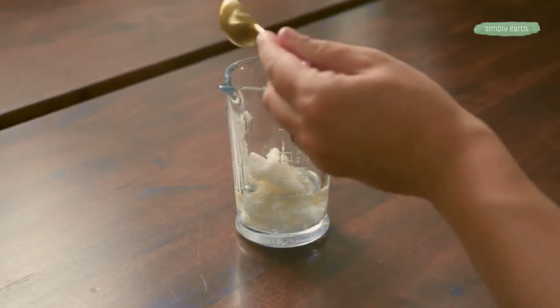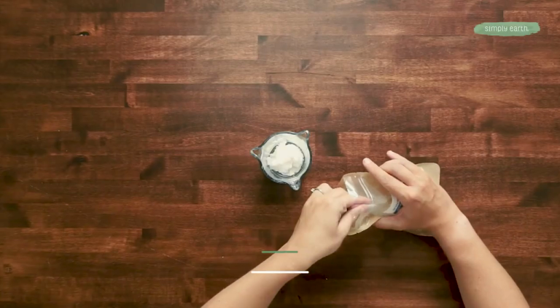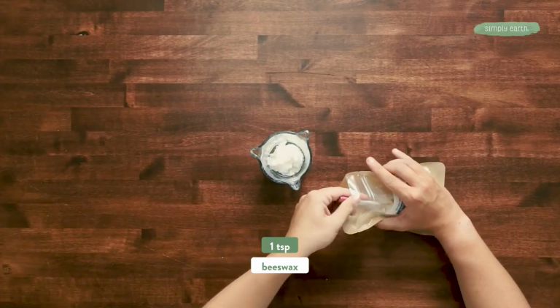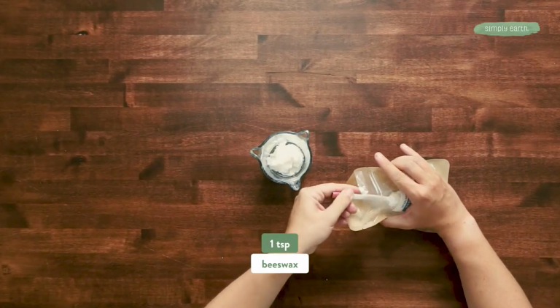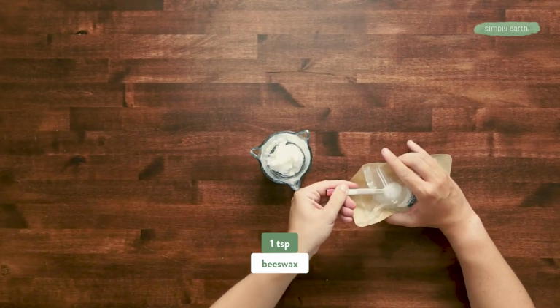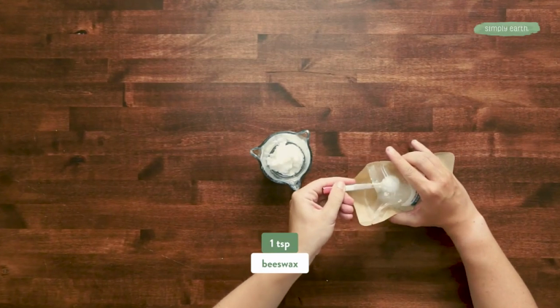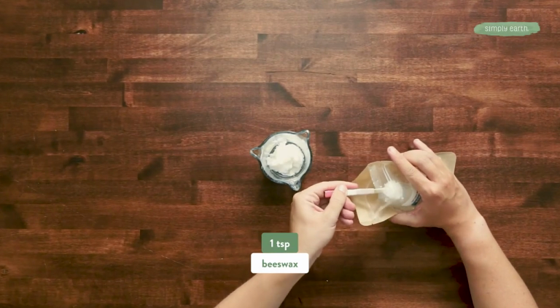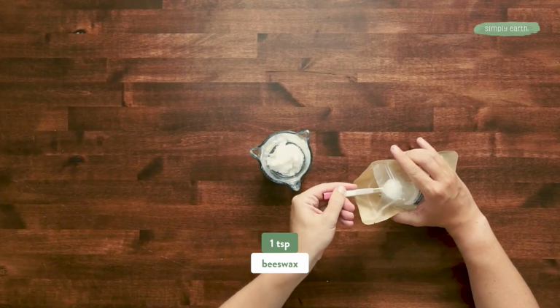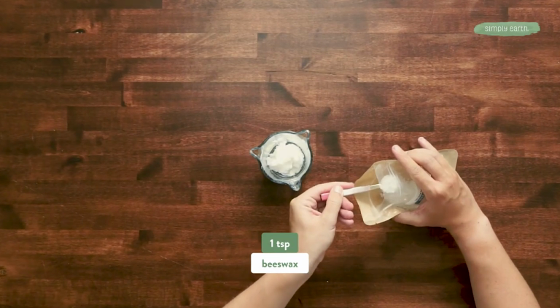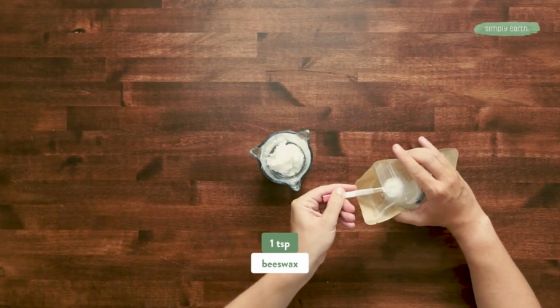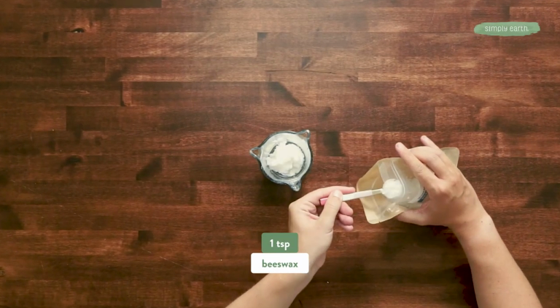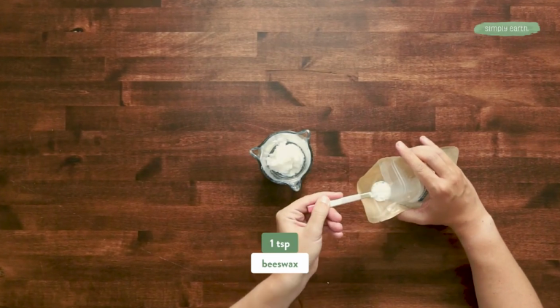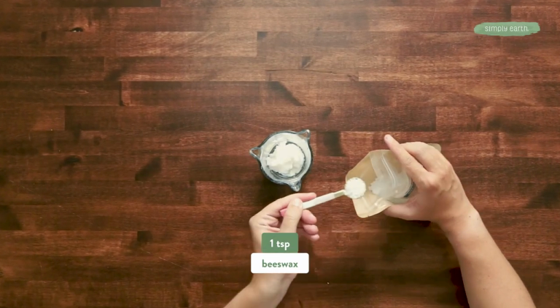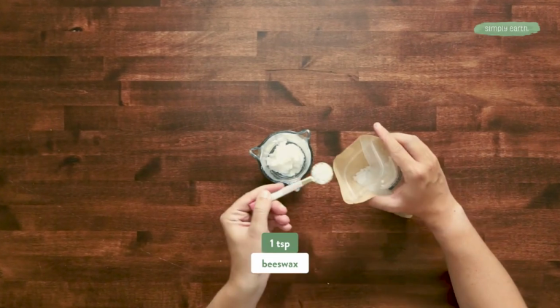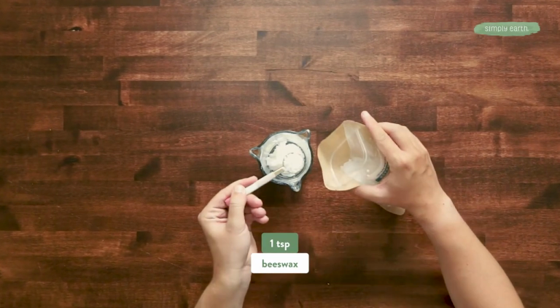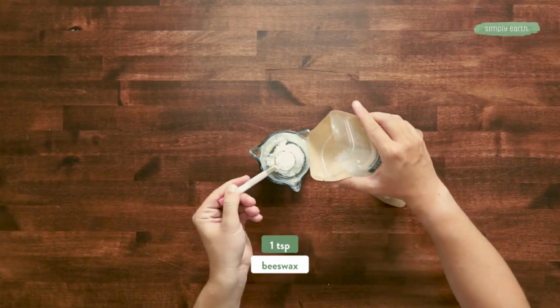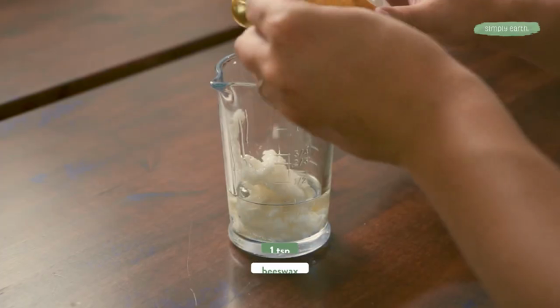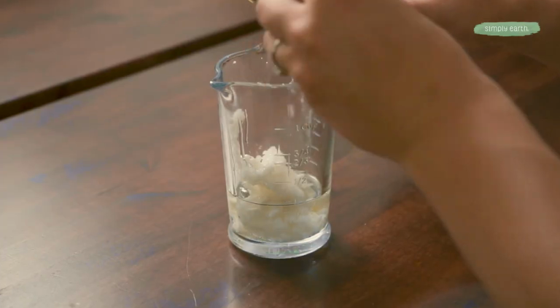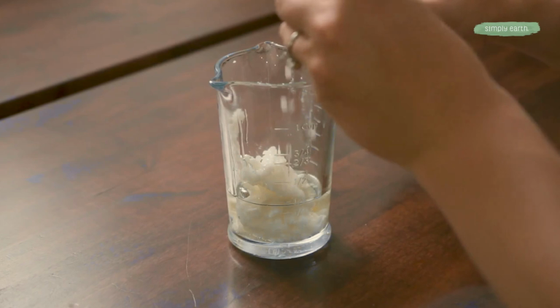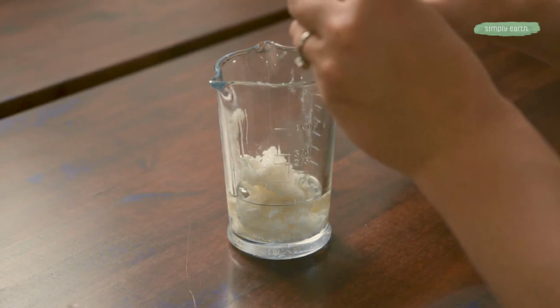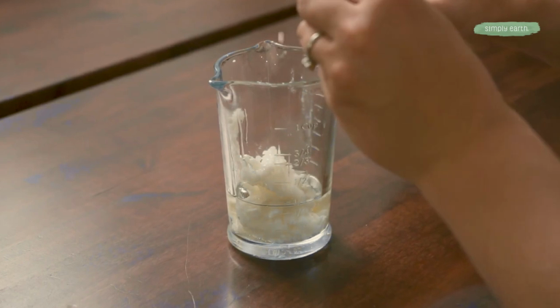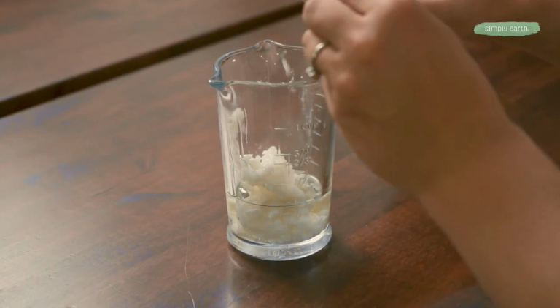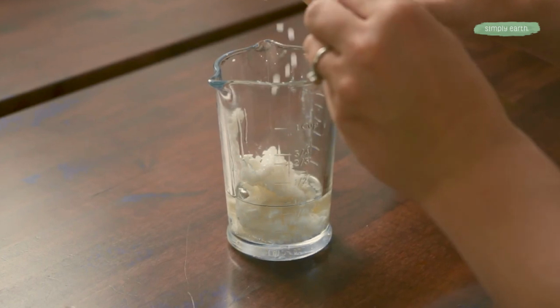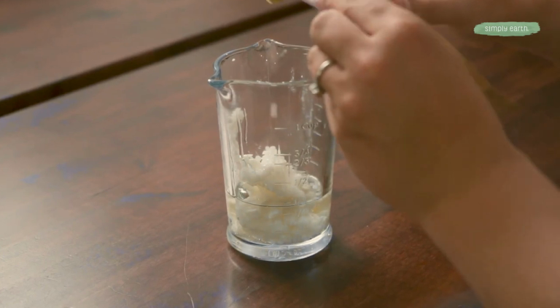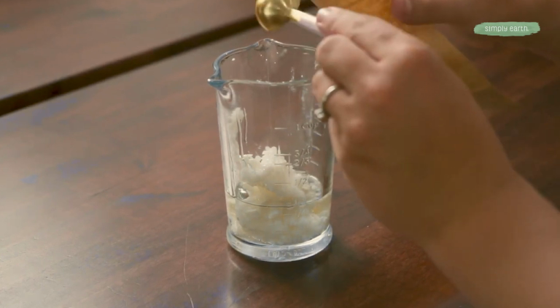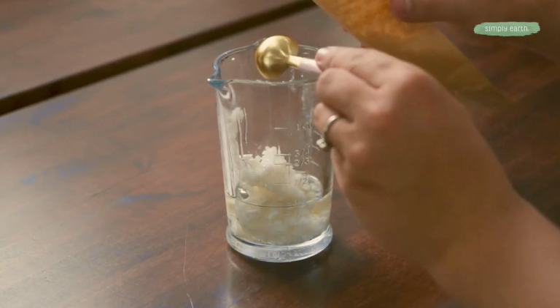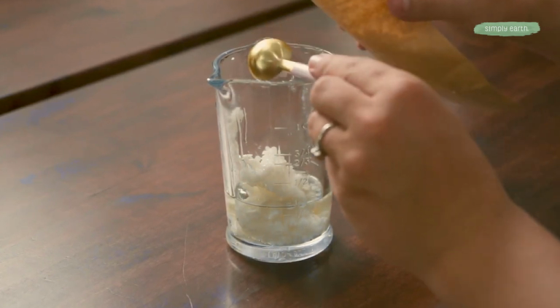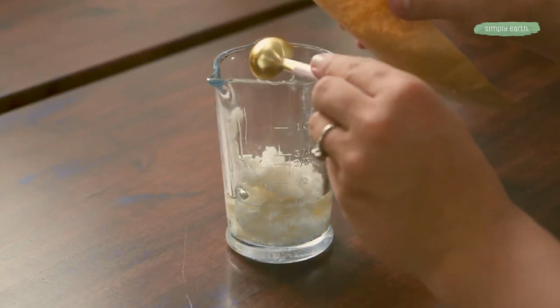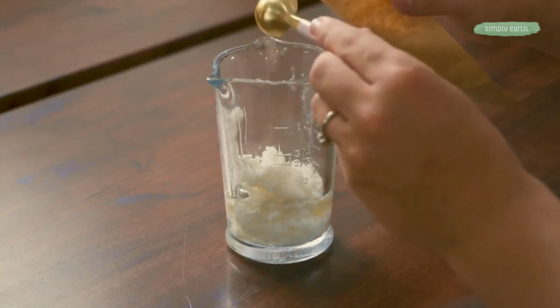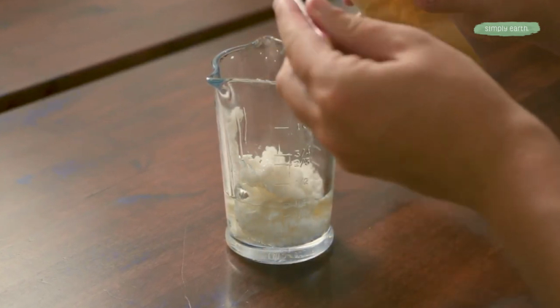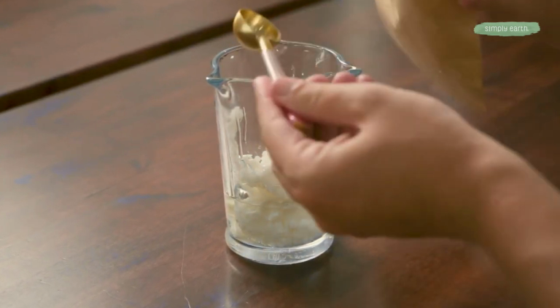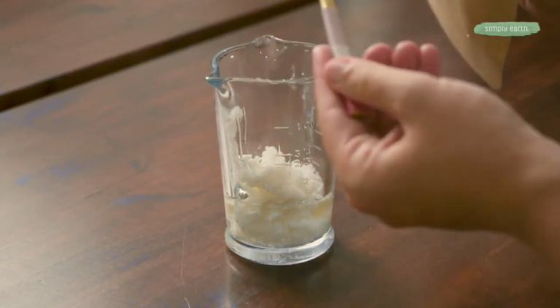We're also gonna add one teaspoon of beeswax. Now we're gonna go melt this.